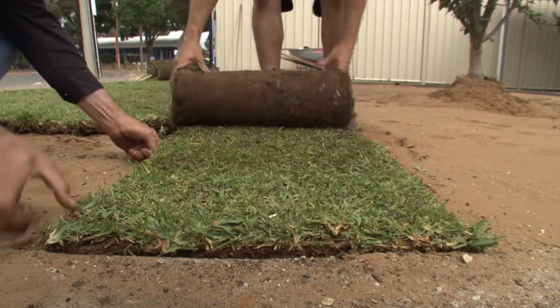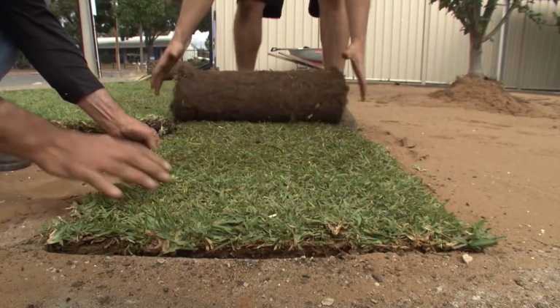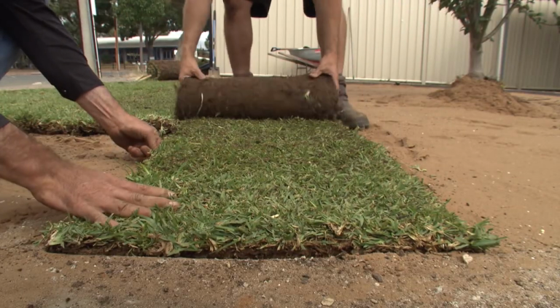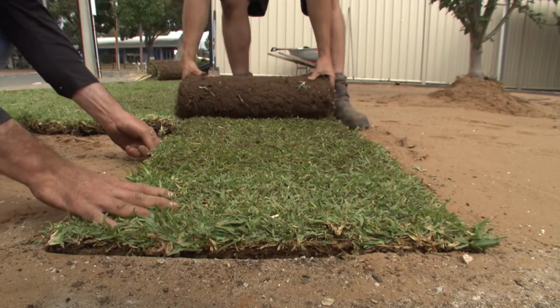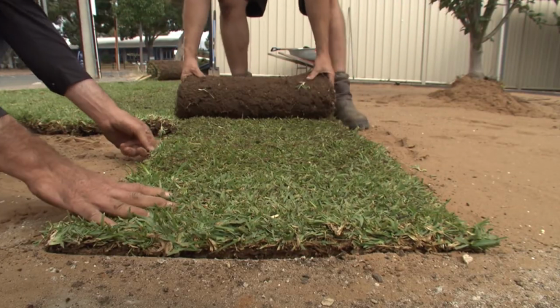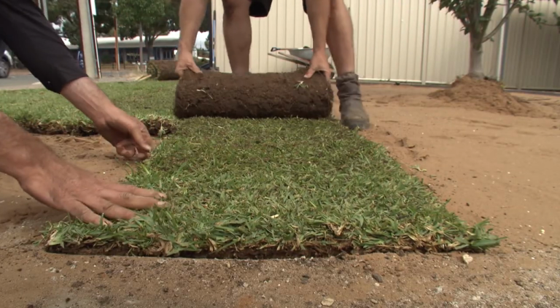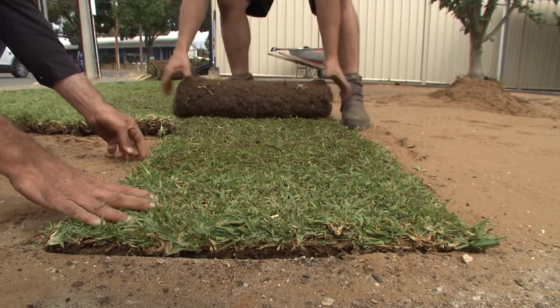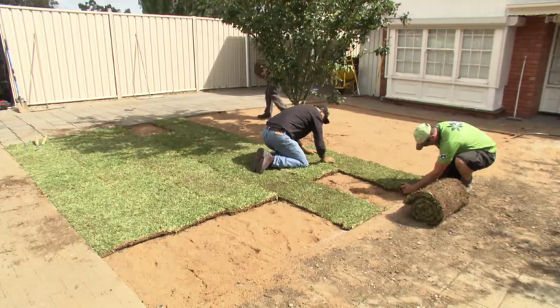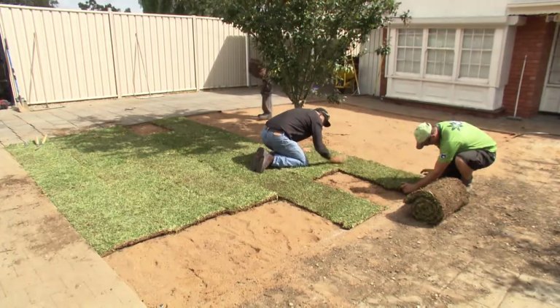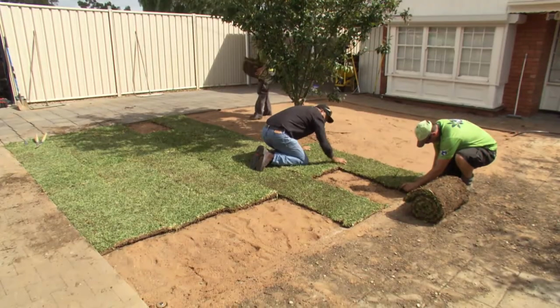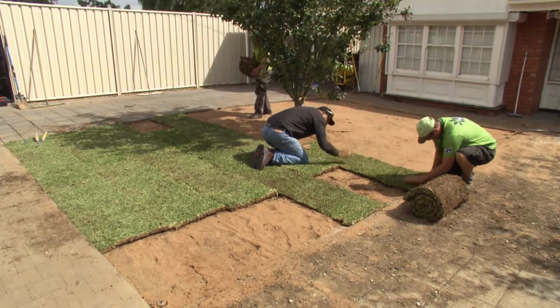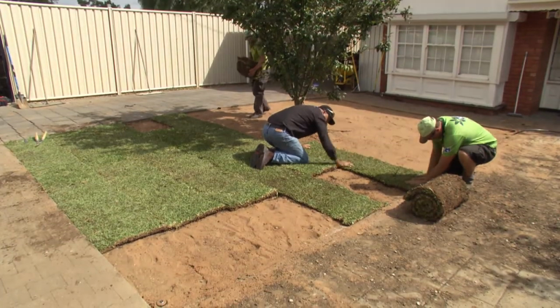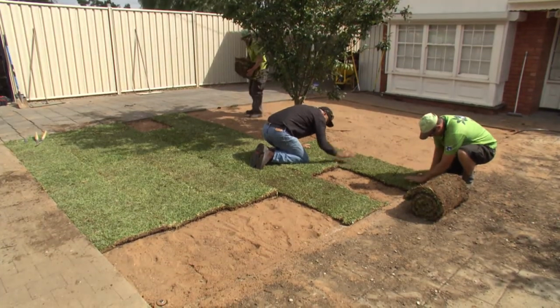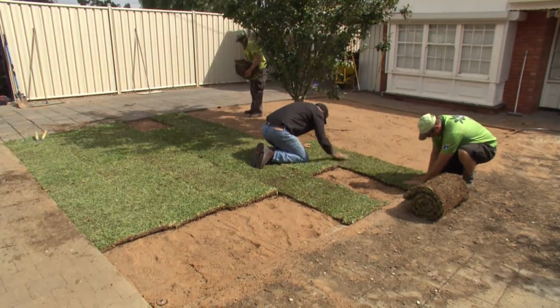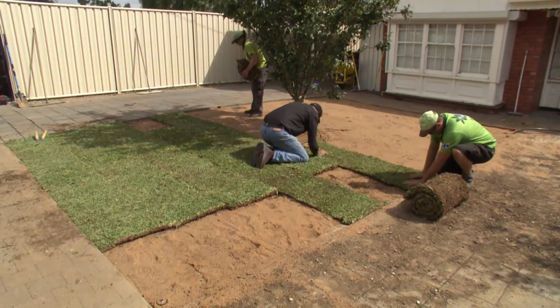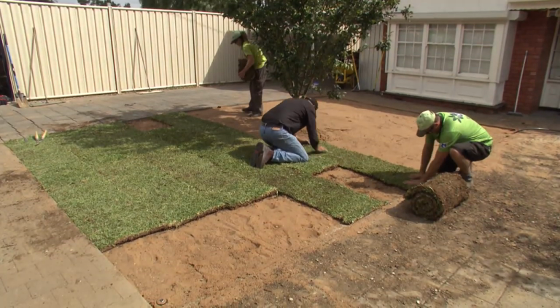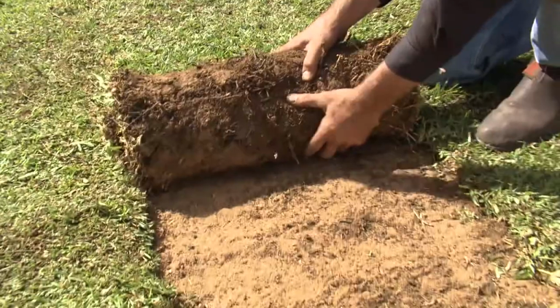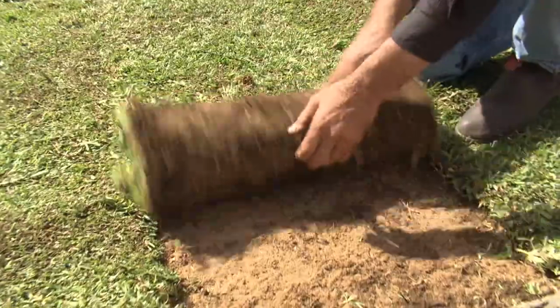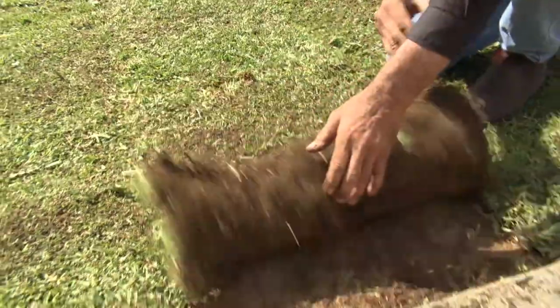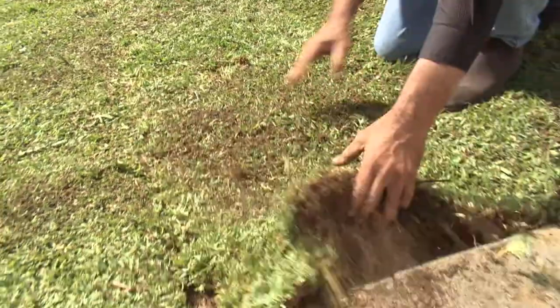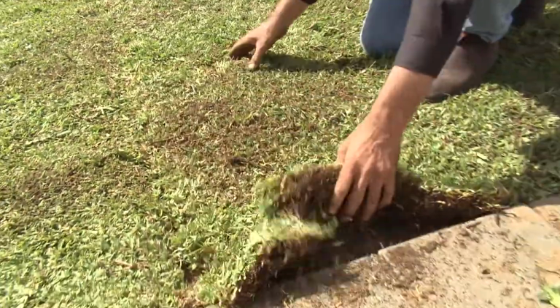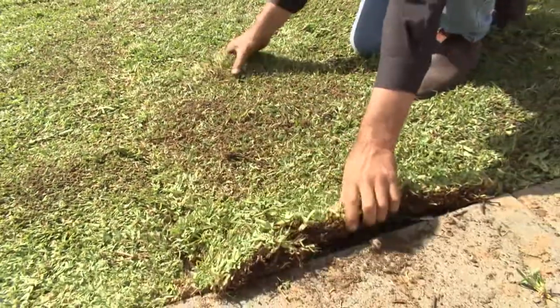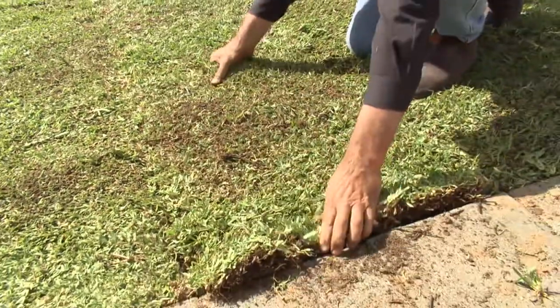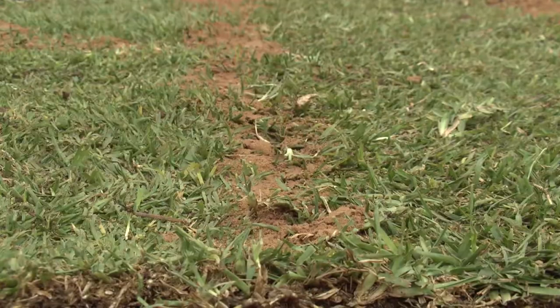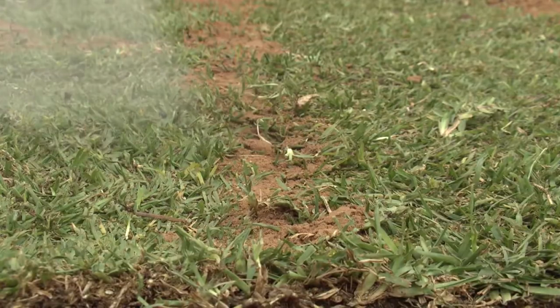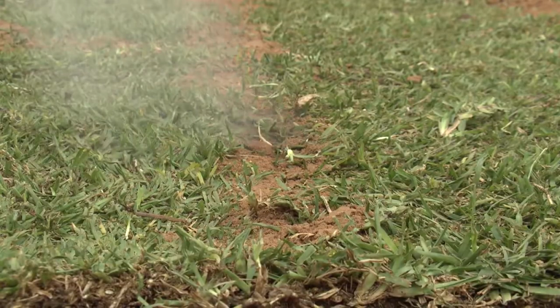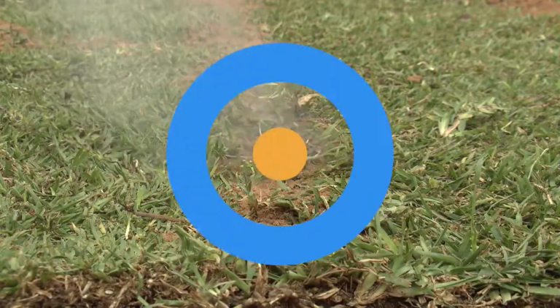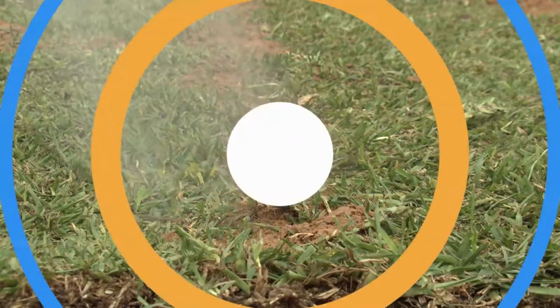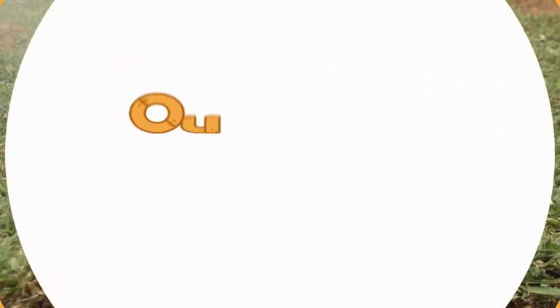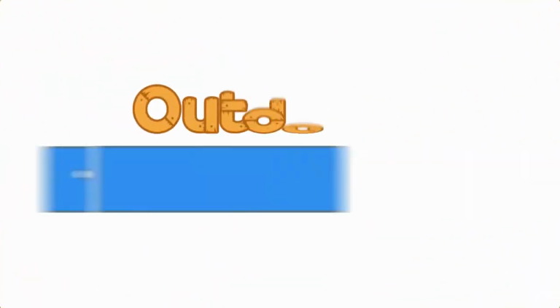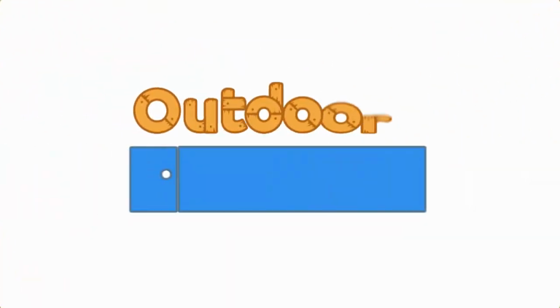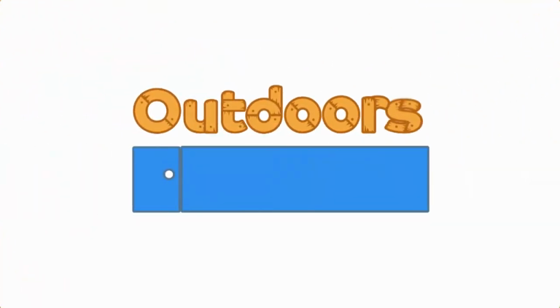For the best advice on lawn preparation, types to lay and loads more, simply head to the Turf Farm website.